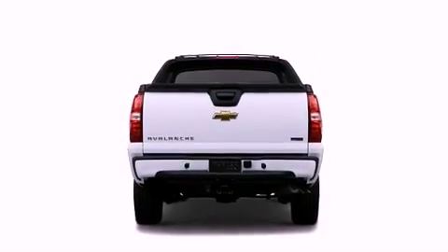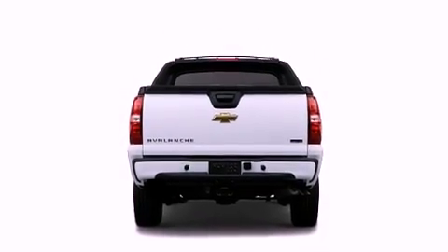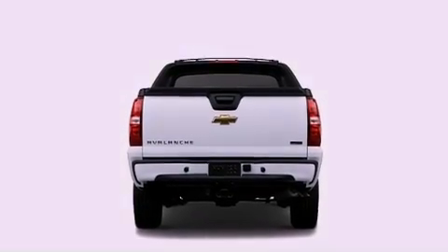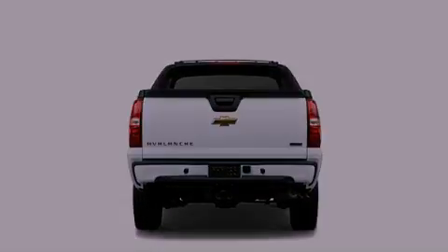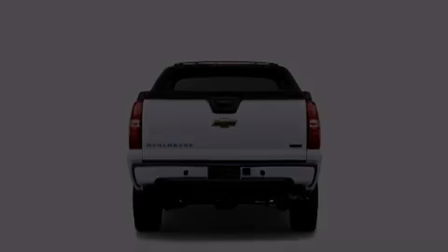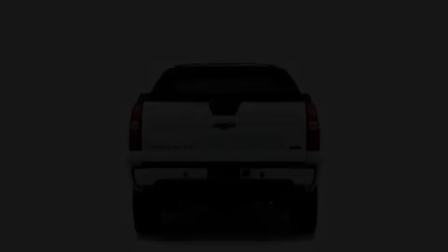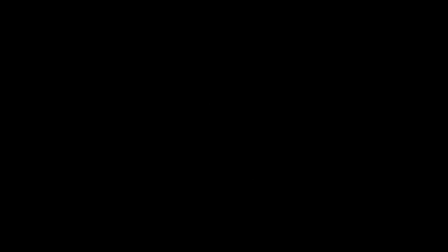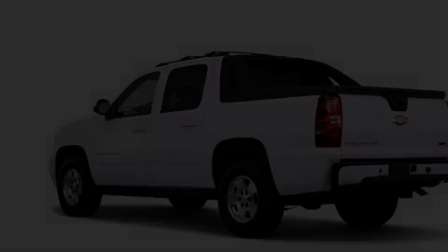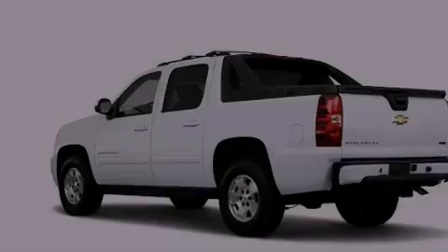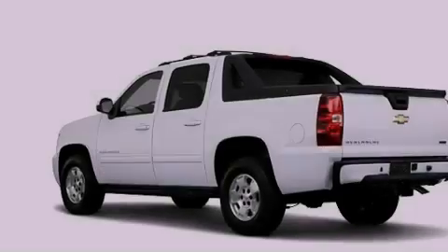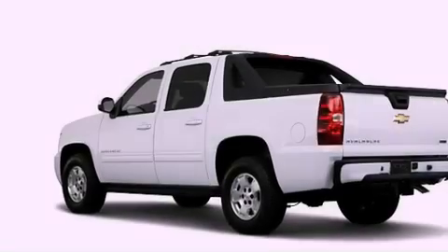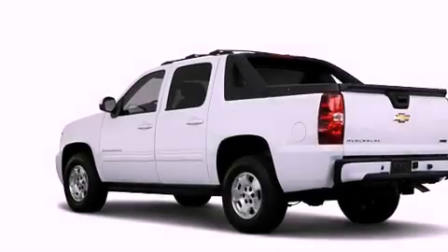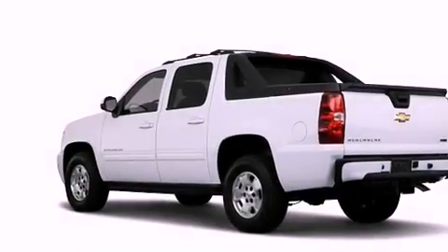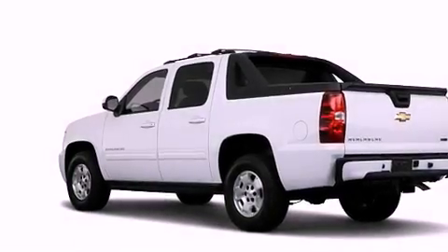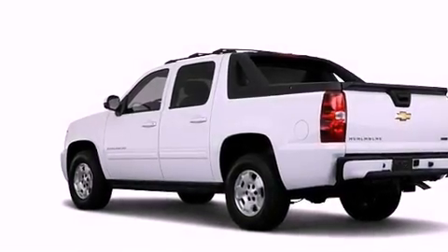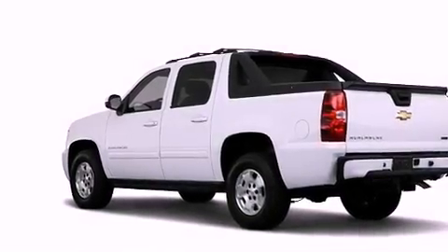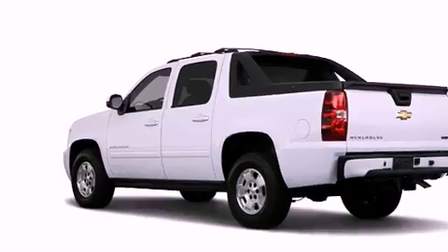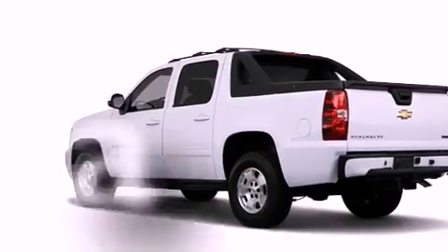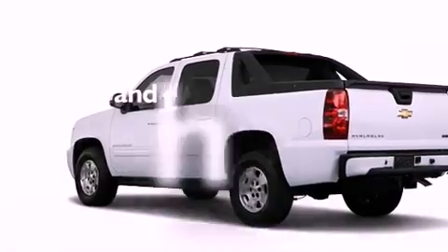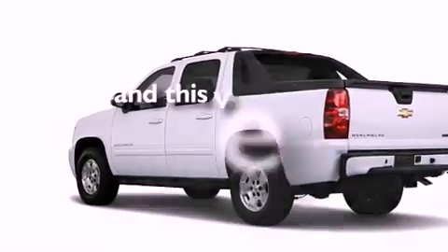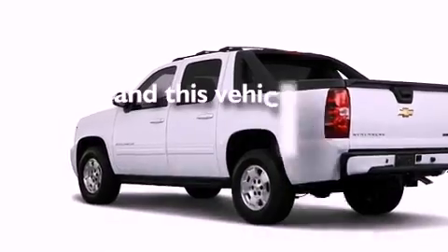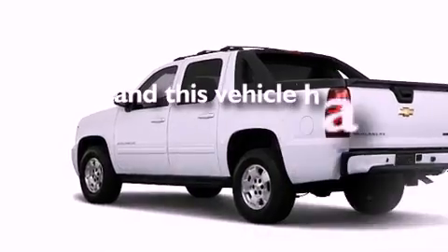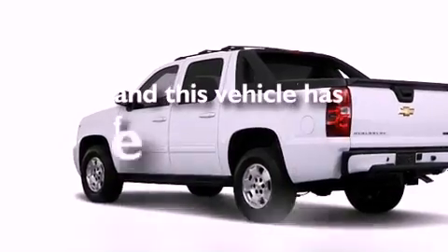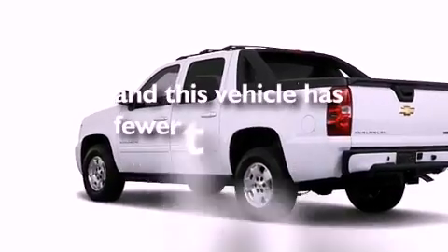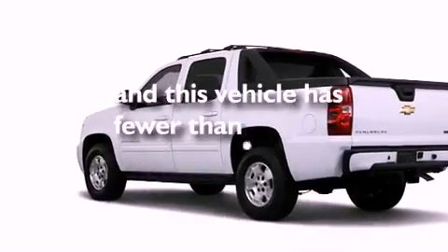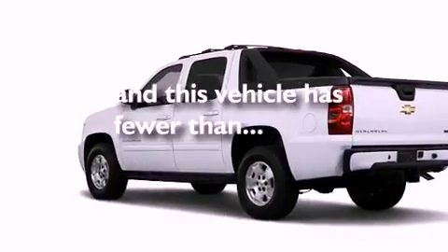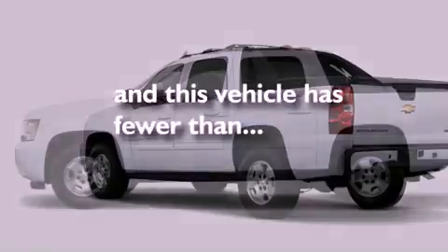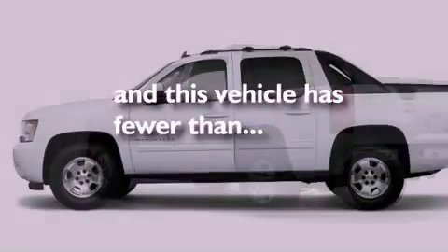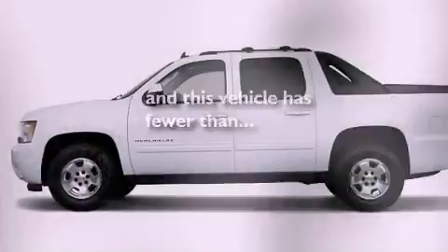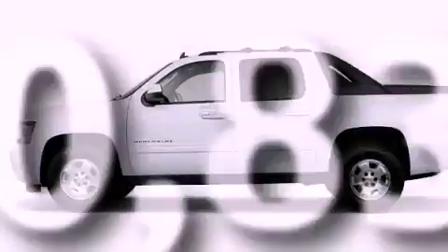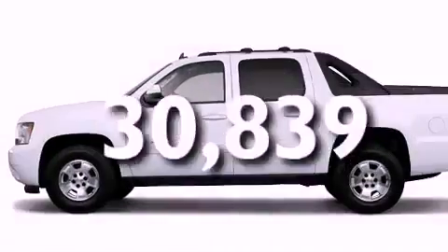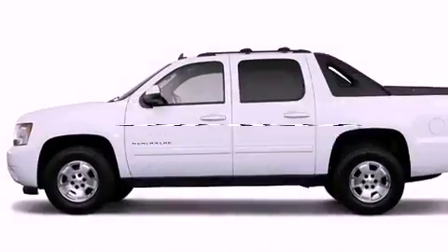Stability control, memory seat controls, and this vehicle has fewer than 31,000 miles on the odometer.